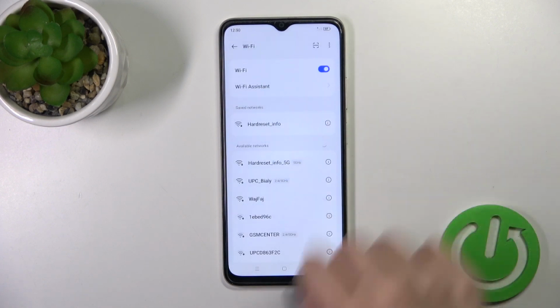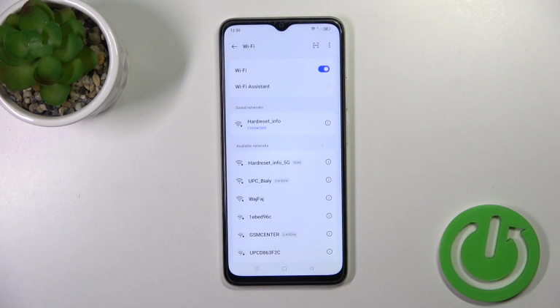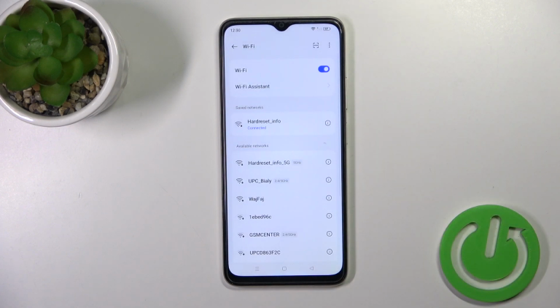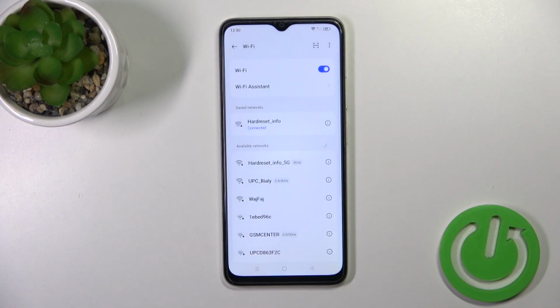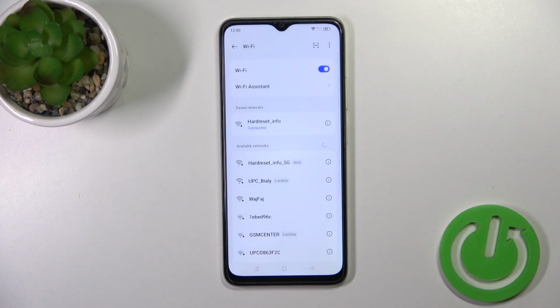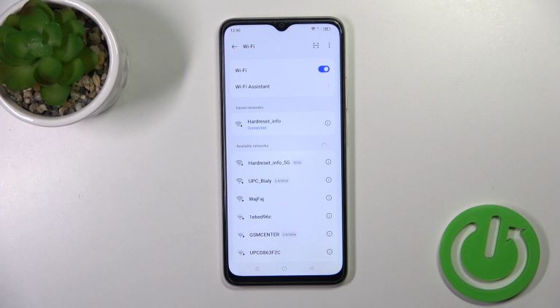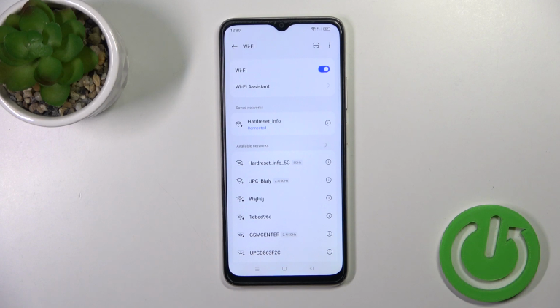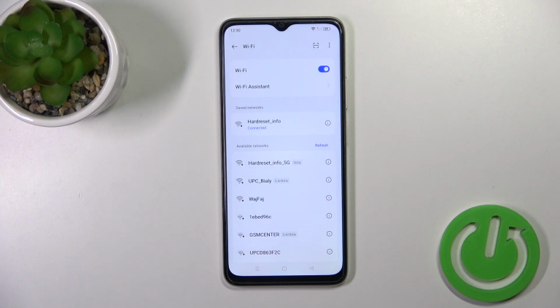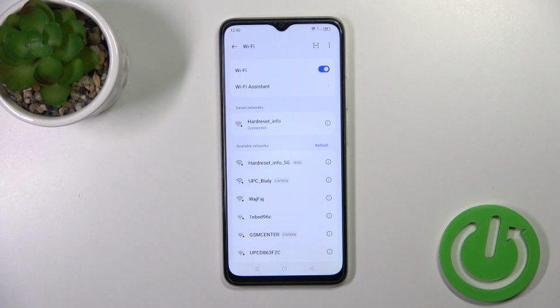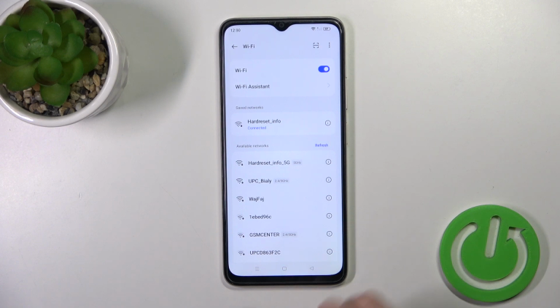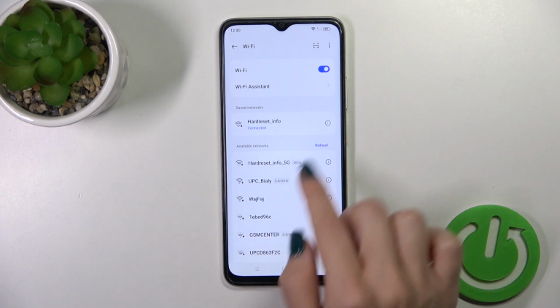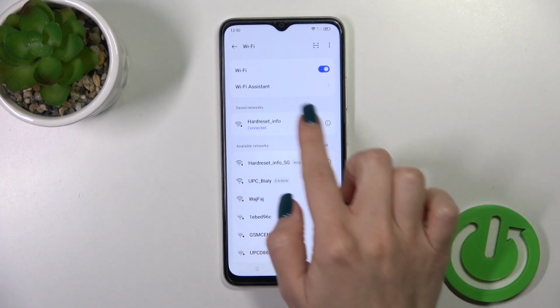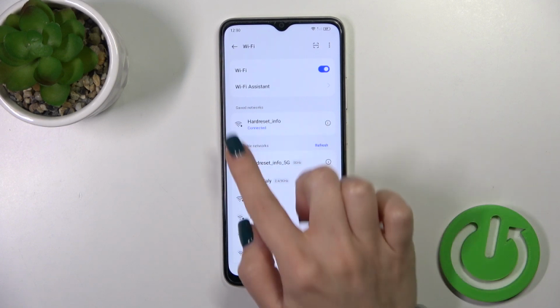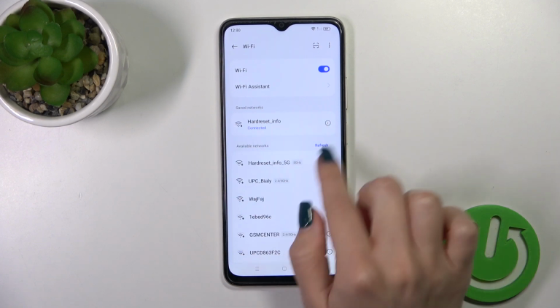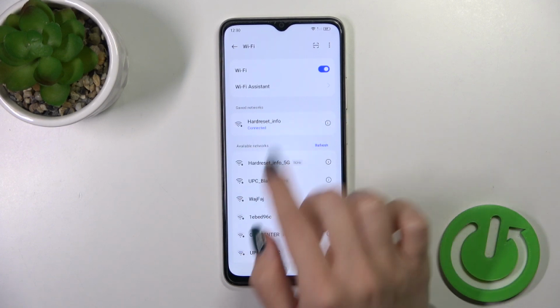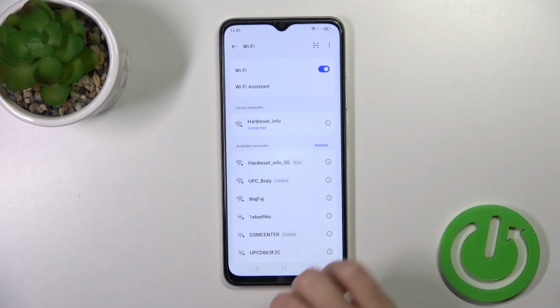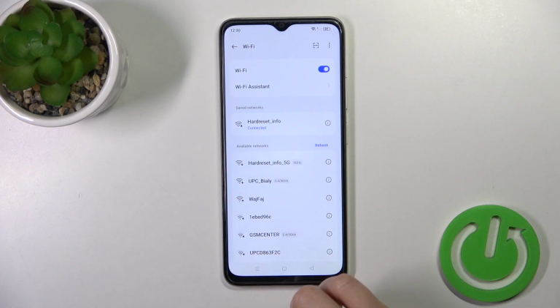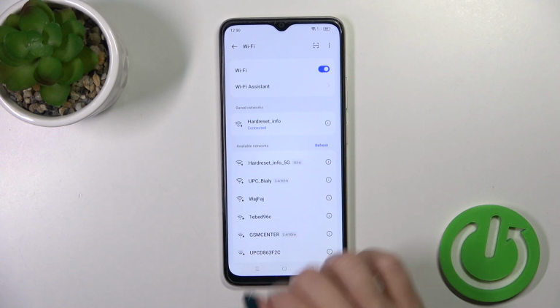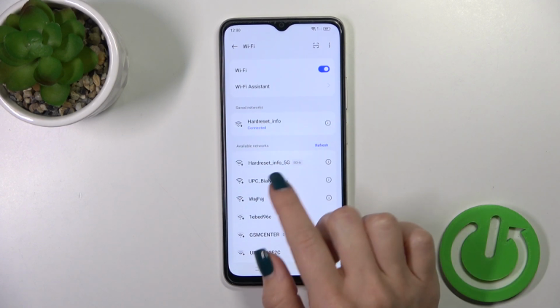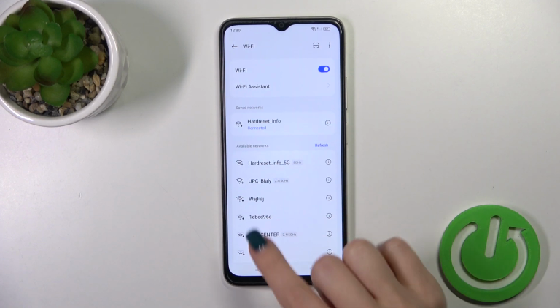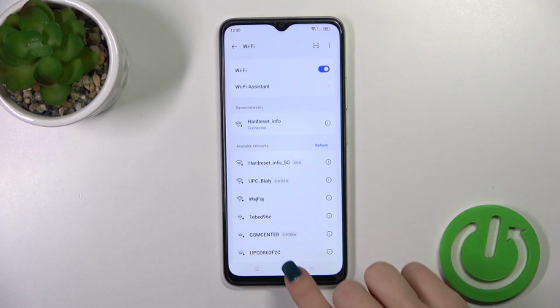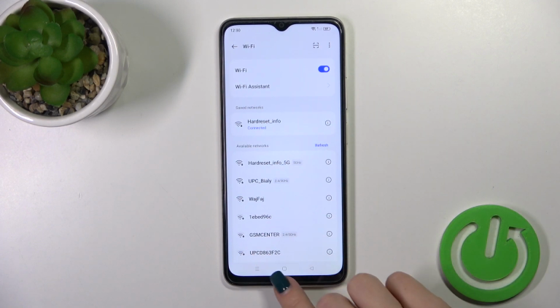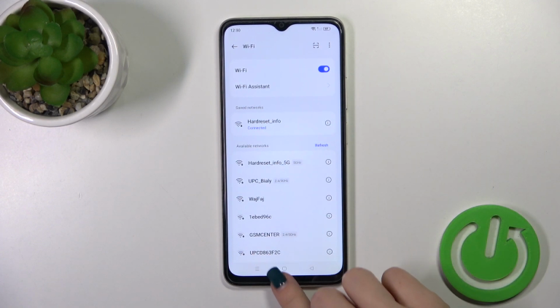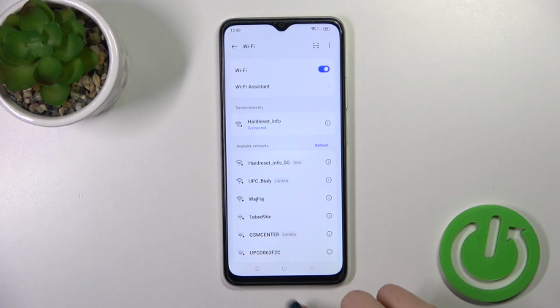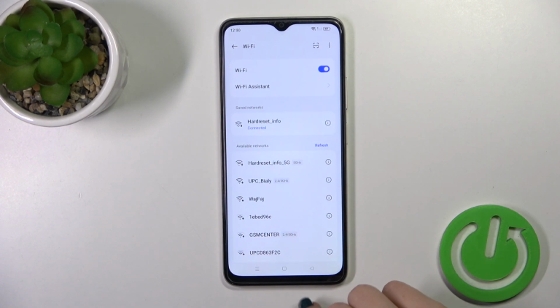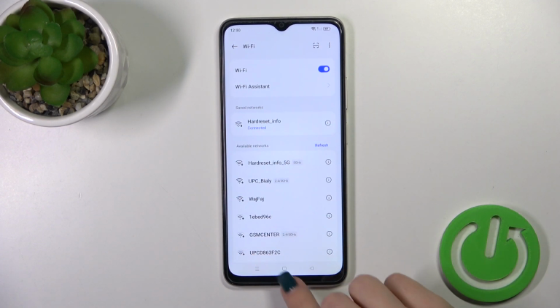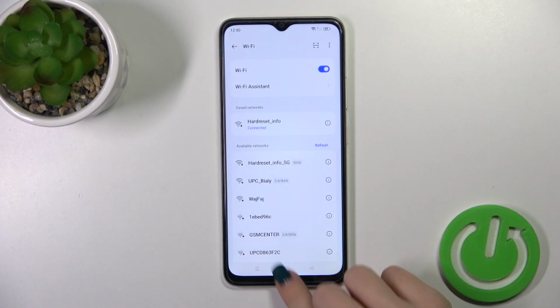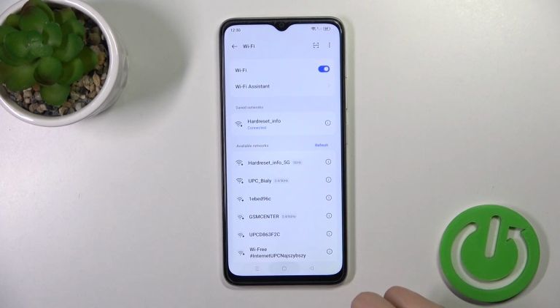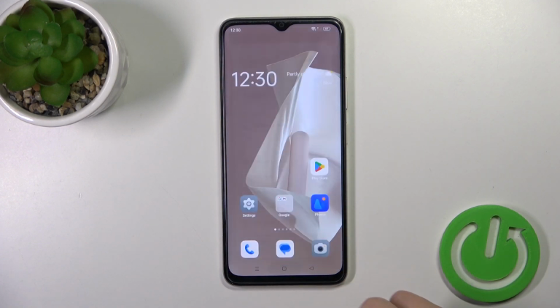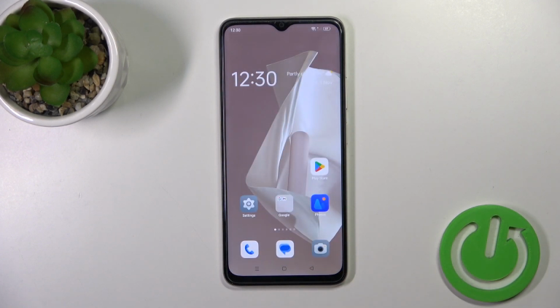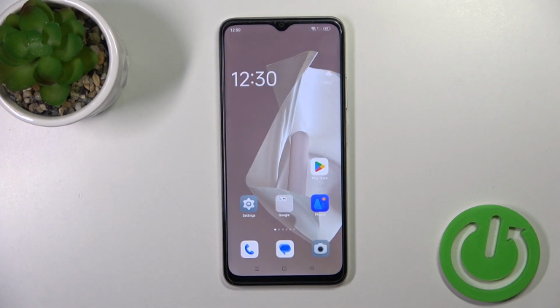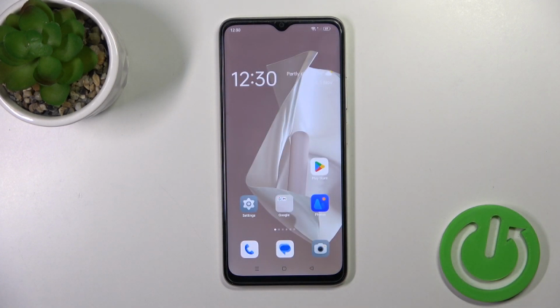And then tap on the right upper corner. Now we could see that our device successfully connected to this network.